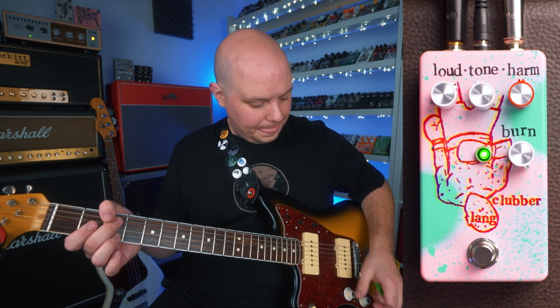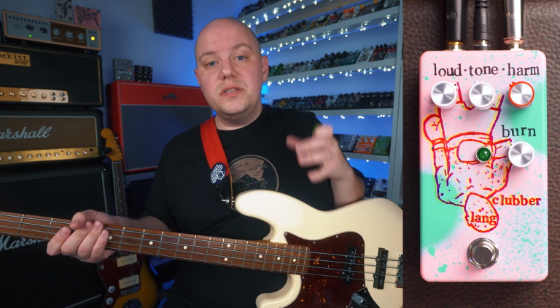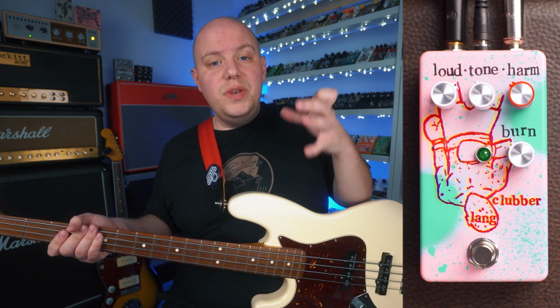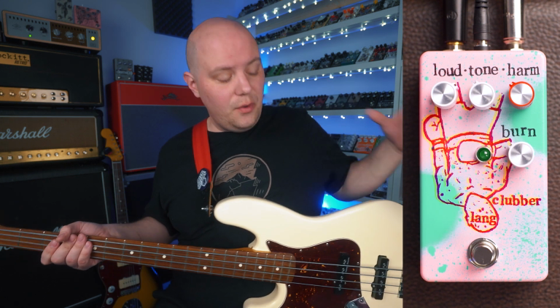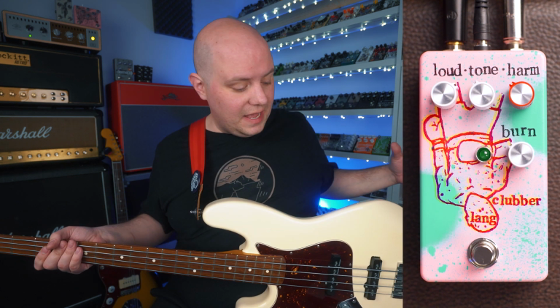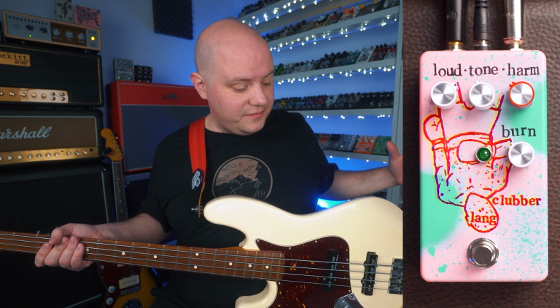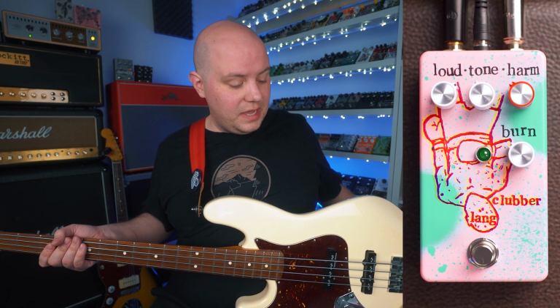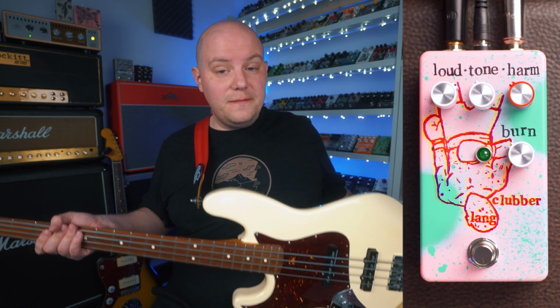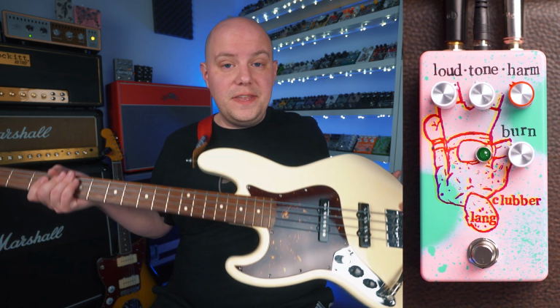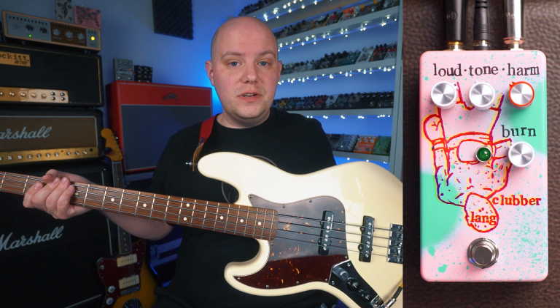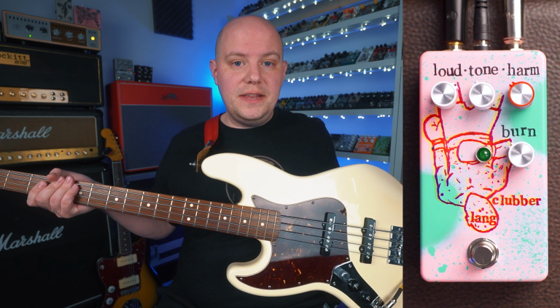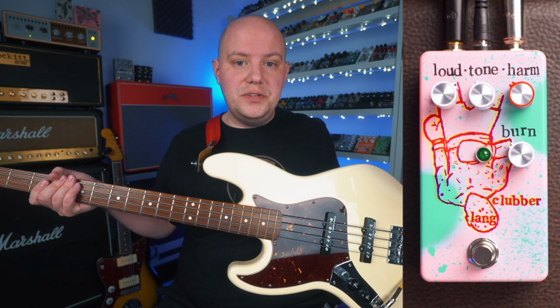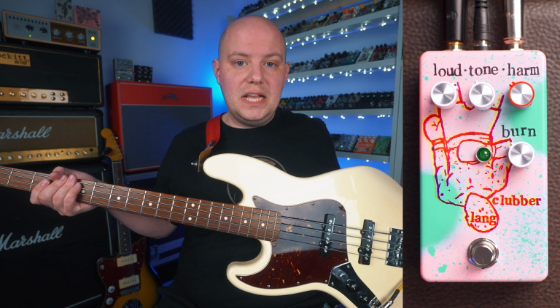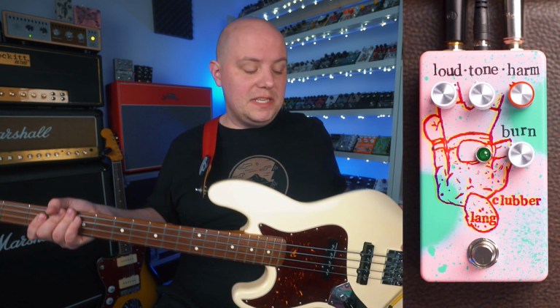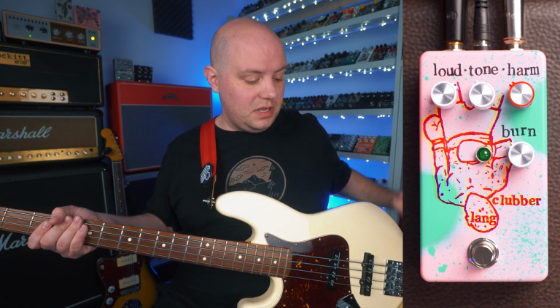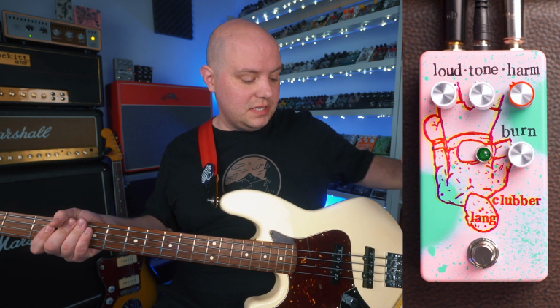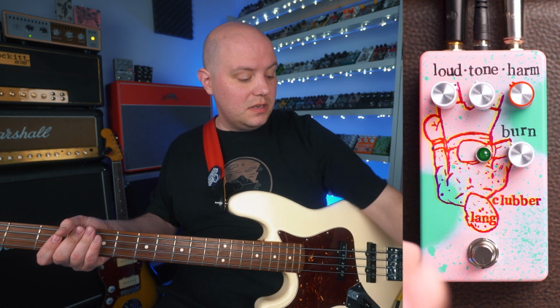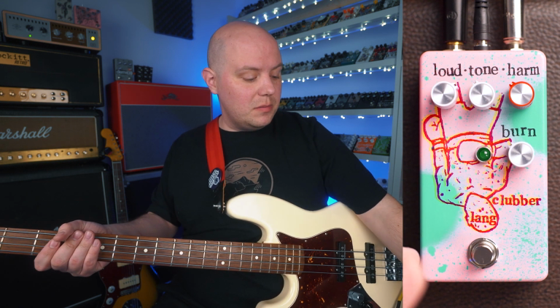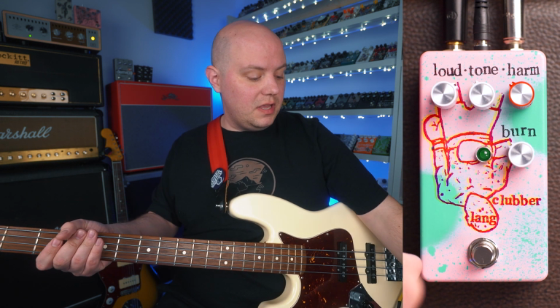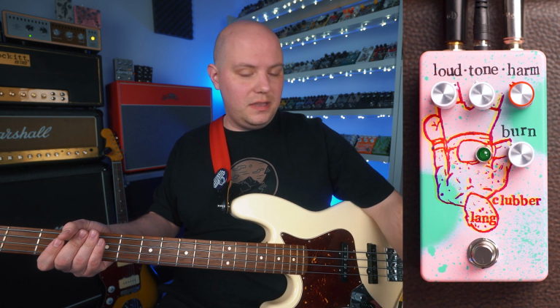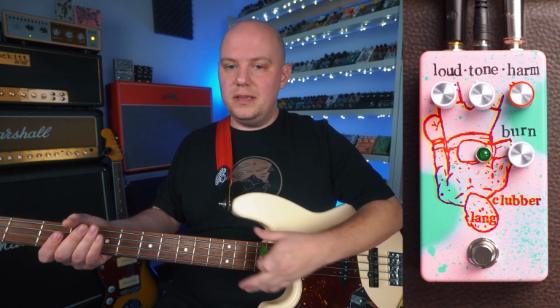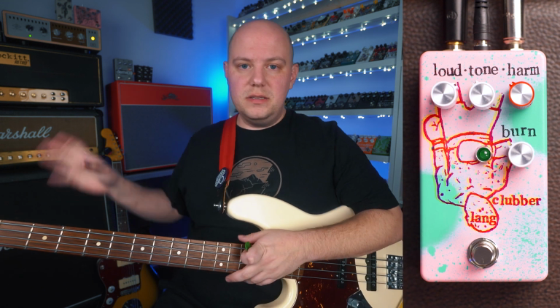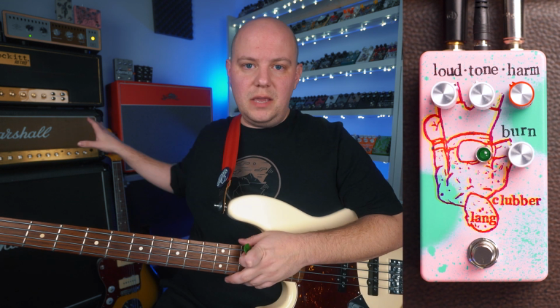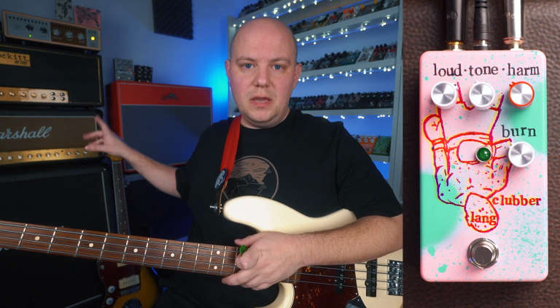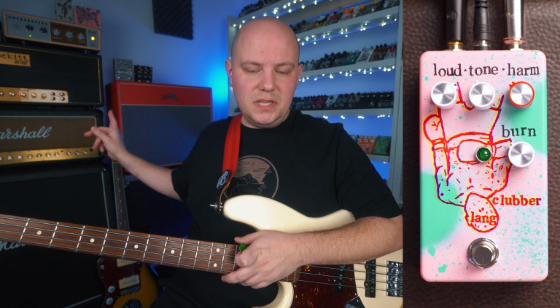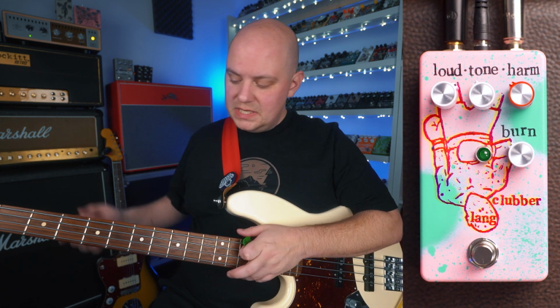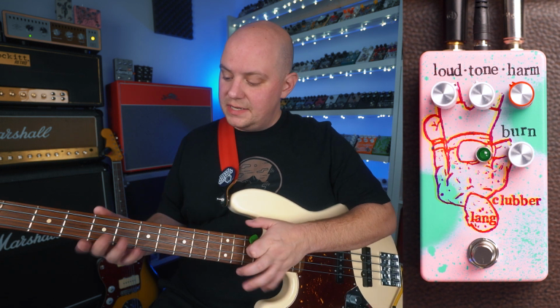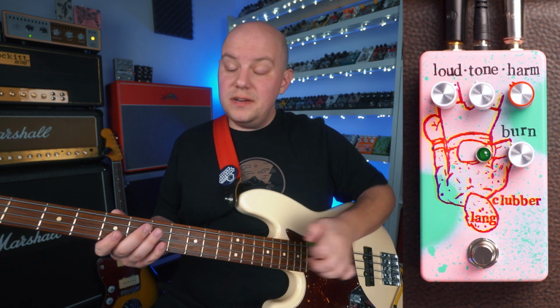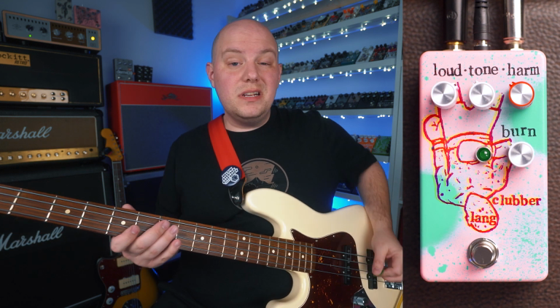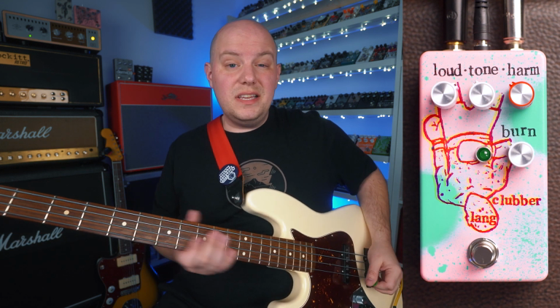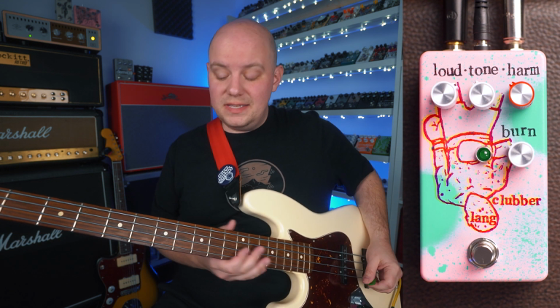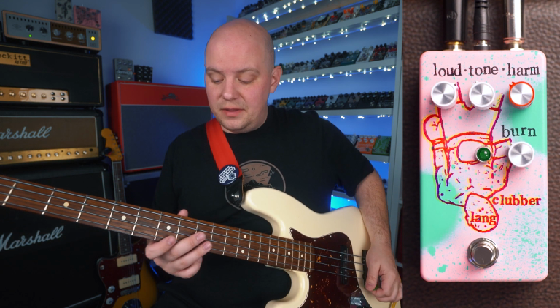So now we have my Fender Standard Jazz Bass plugged into the Clubber Lang. Same amp, same settings. Here's the clean sound.